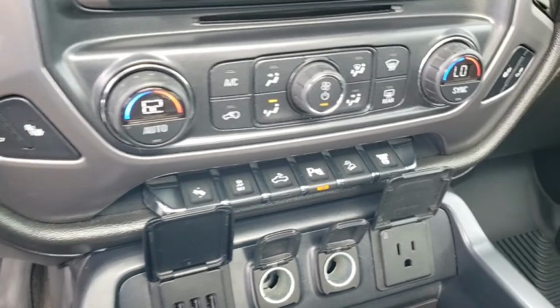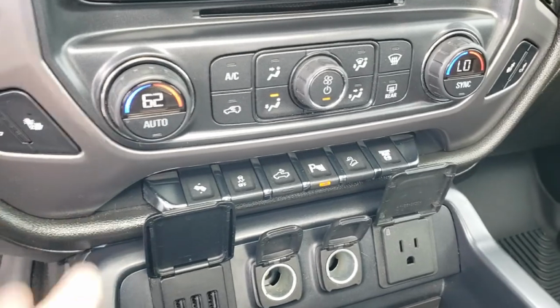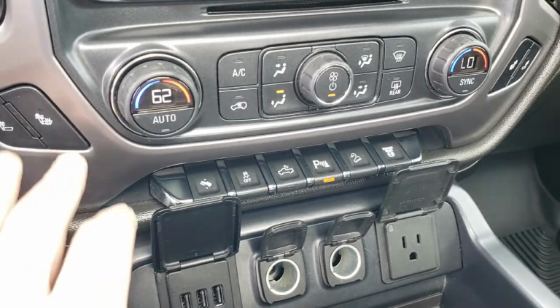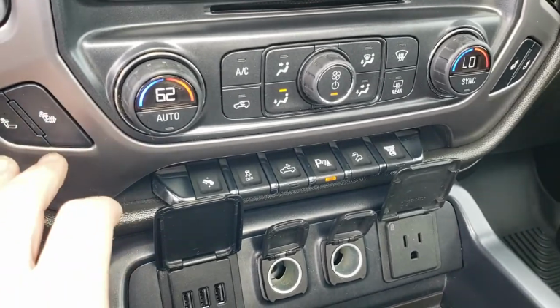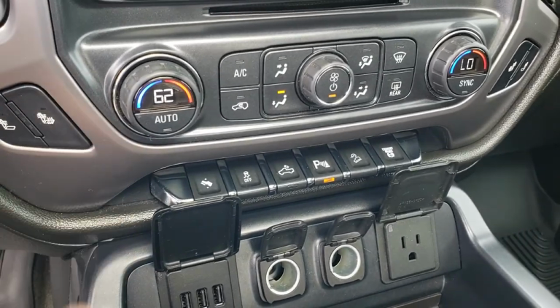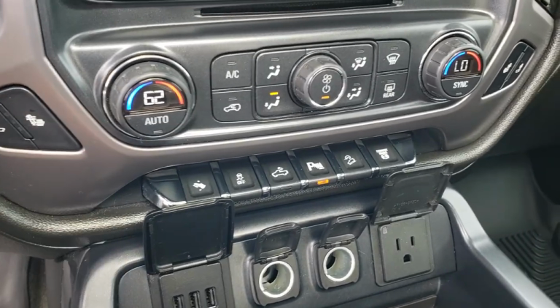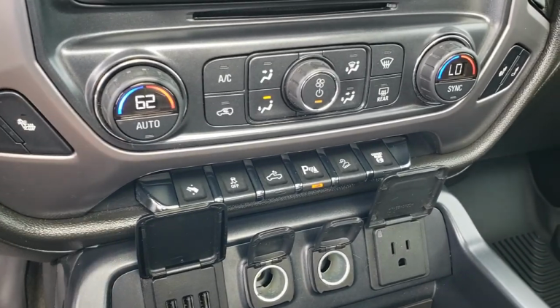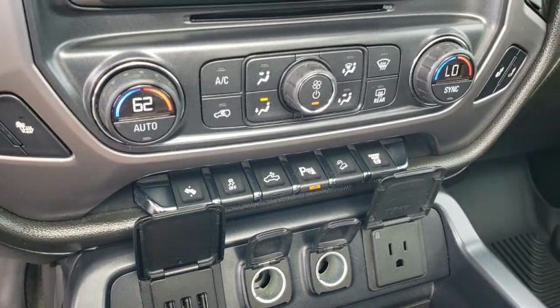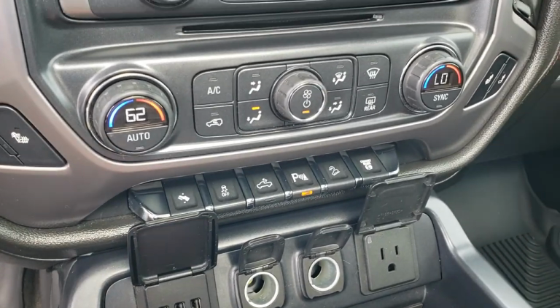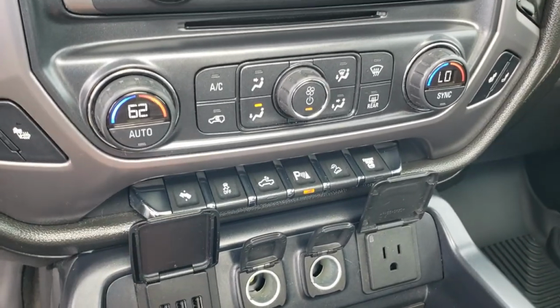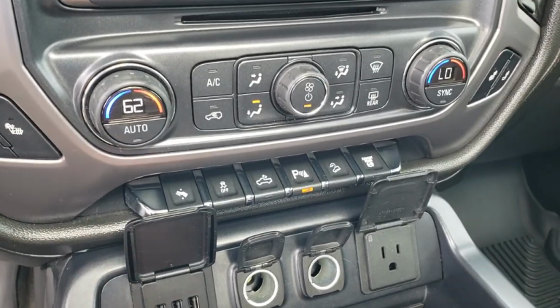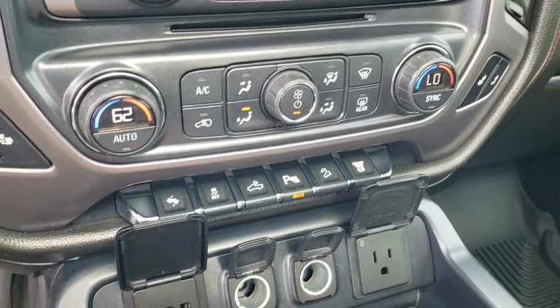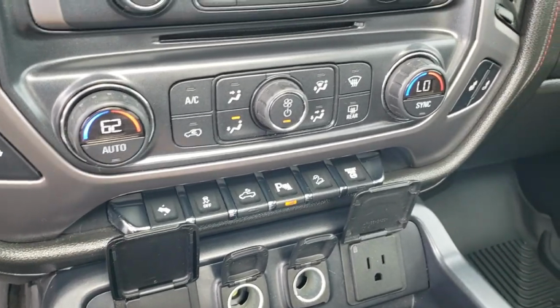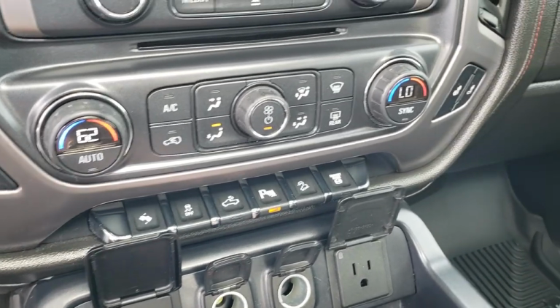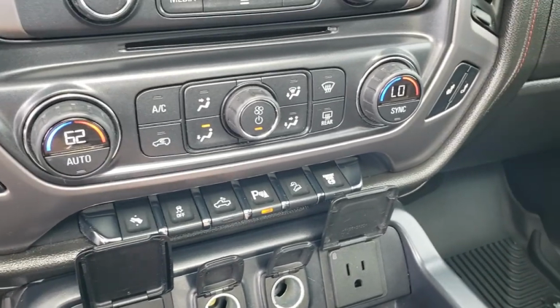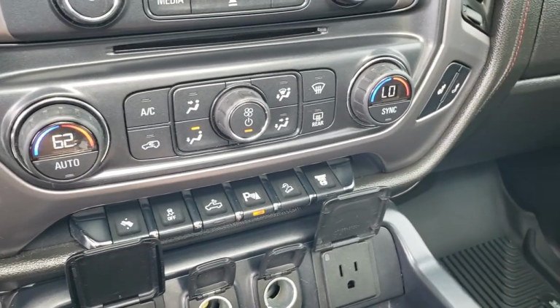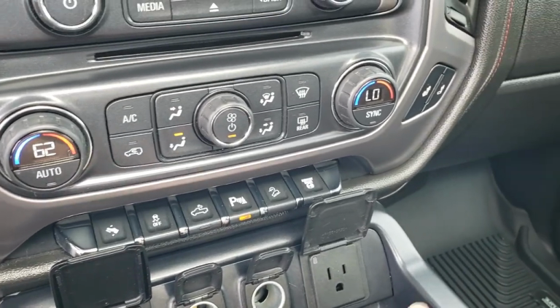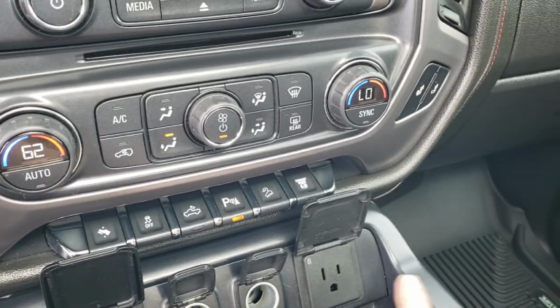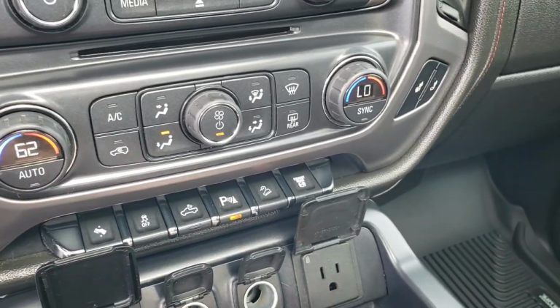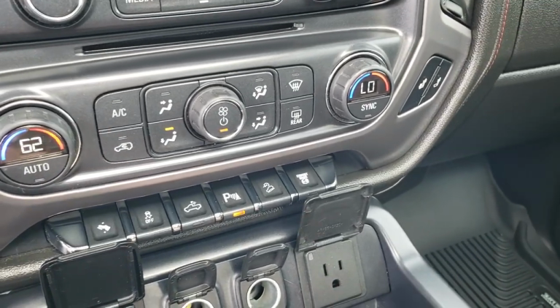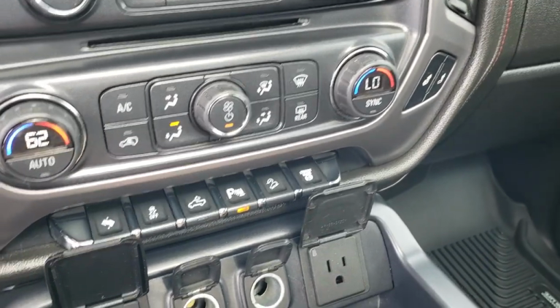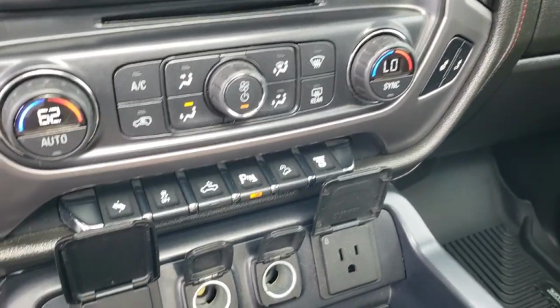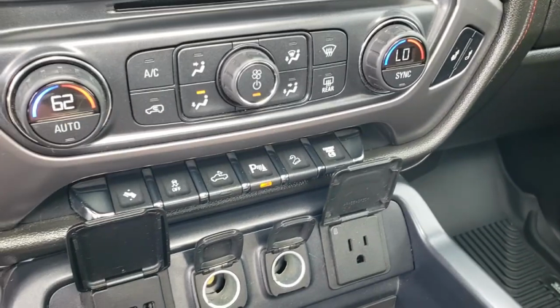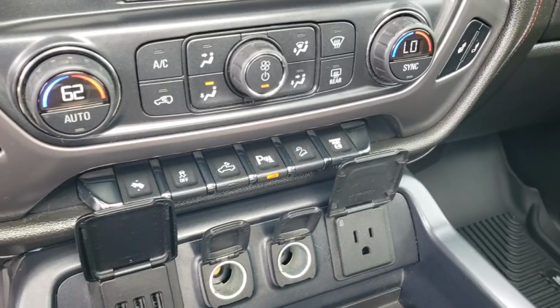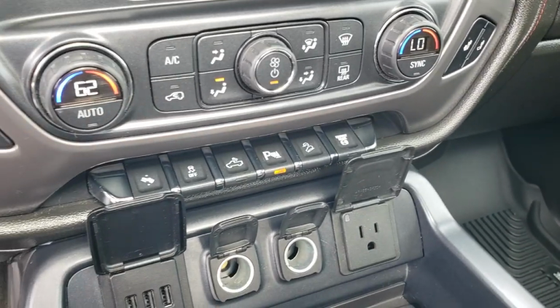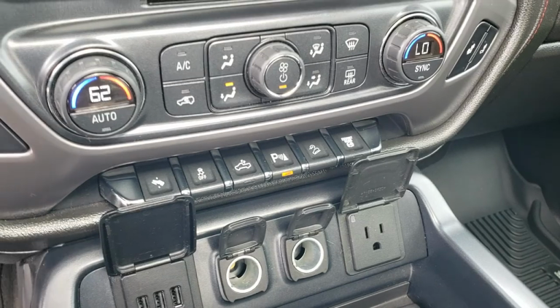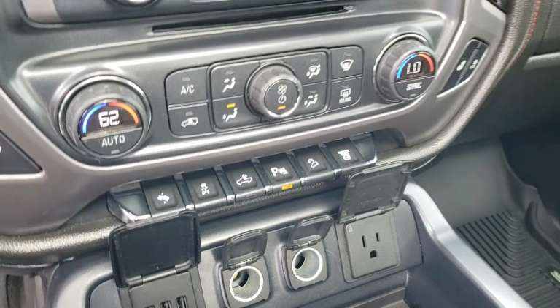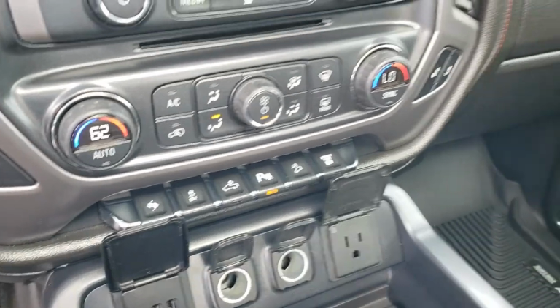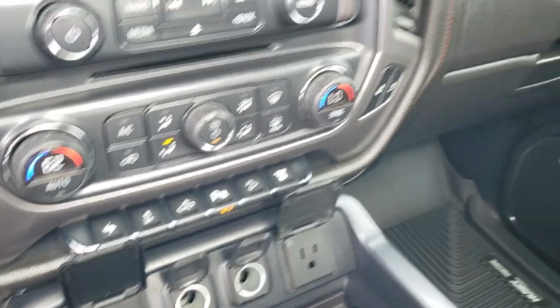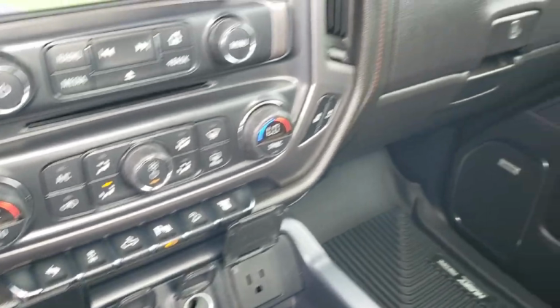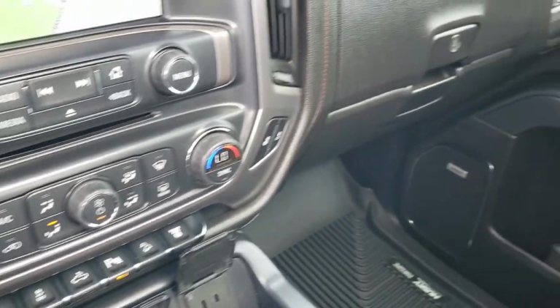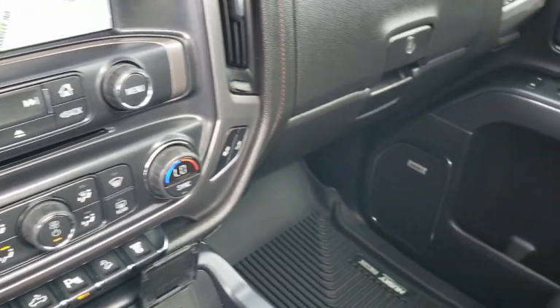These are your heated seat buttons. You've got three USBs, two power points, and a 110, 150-watt plug-in.